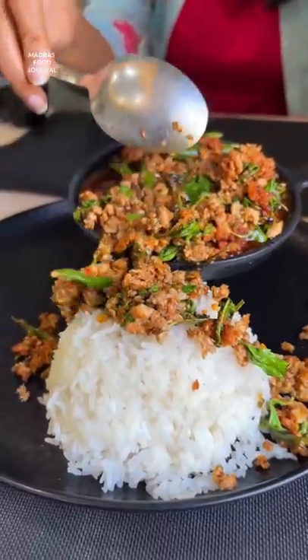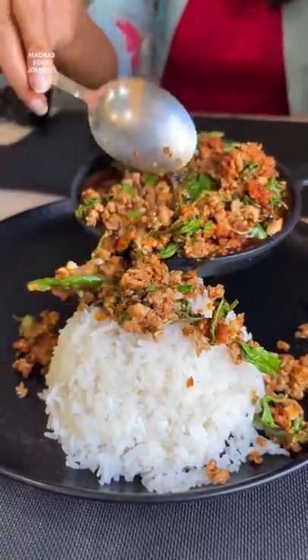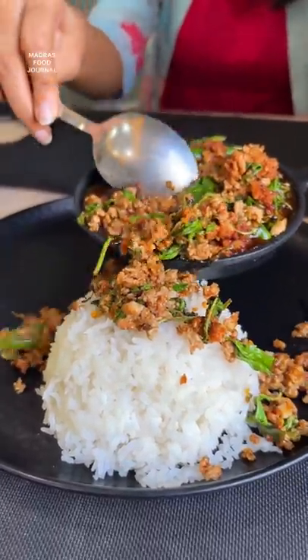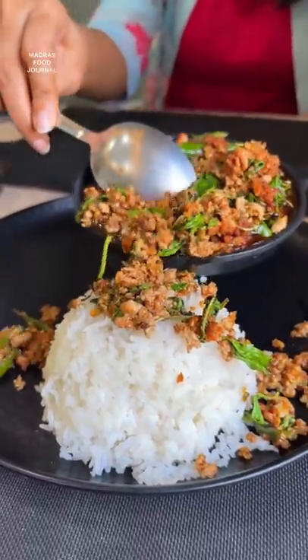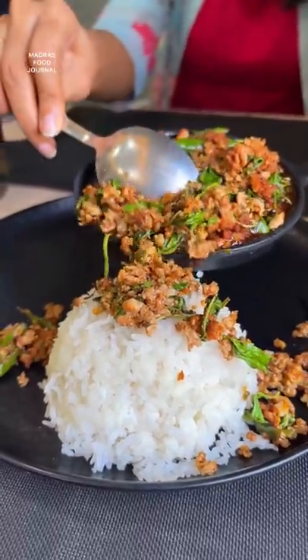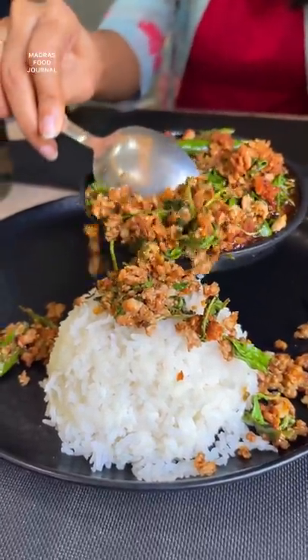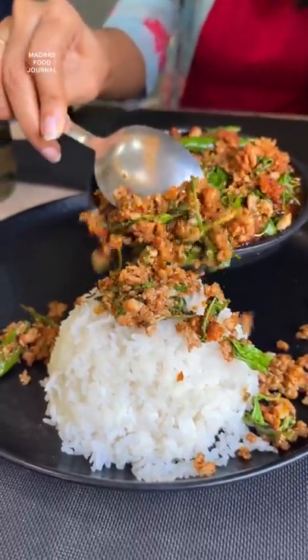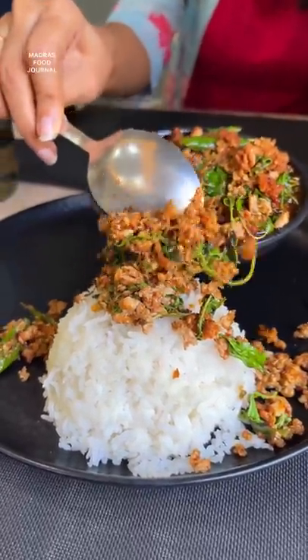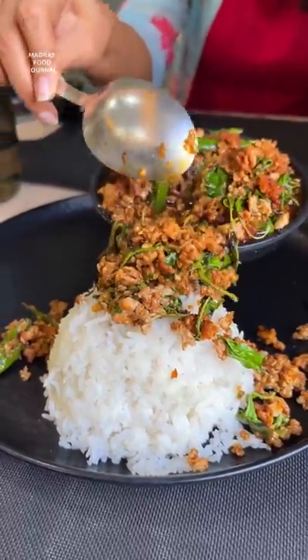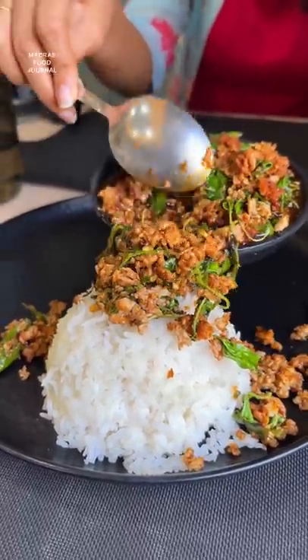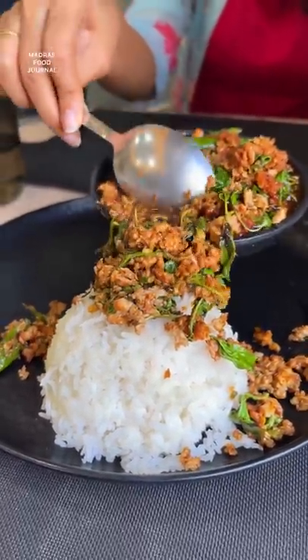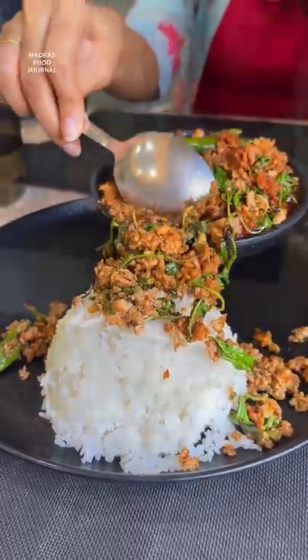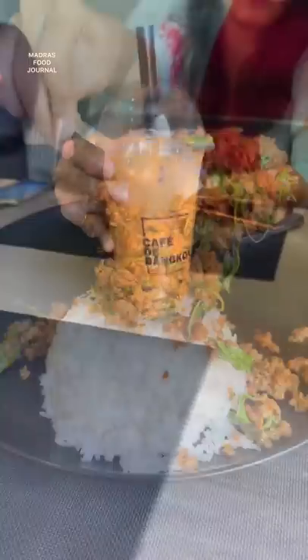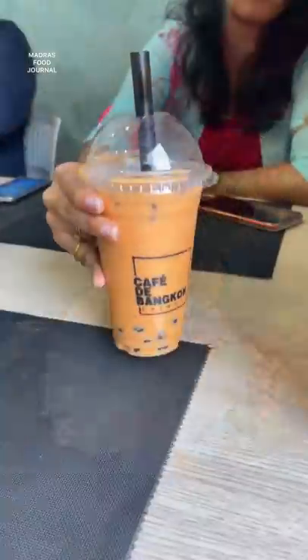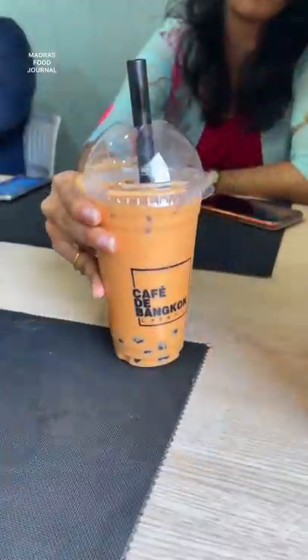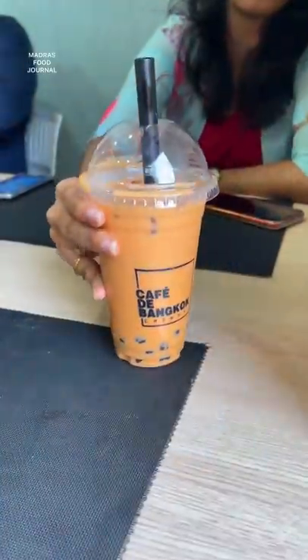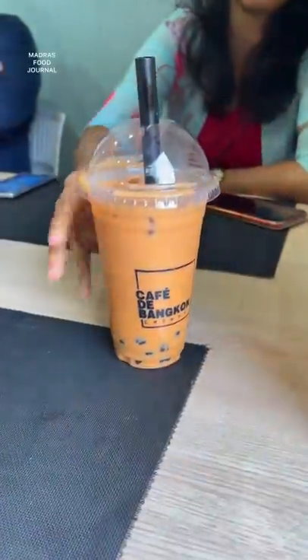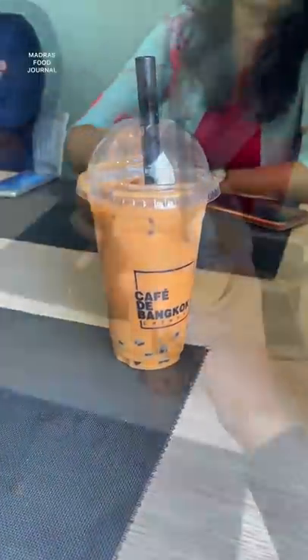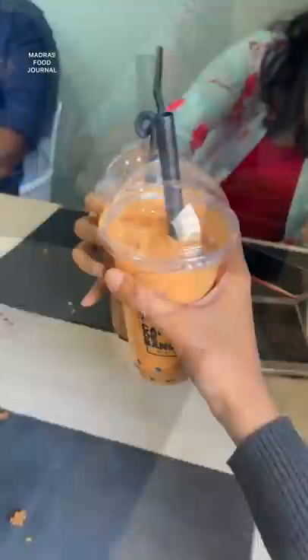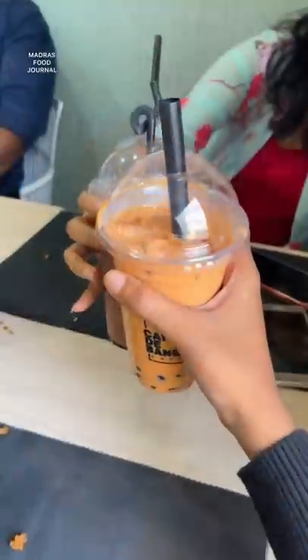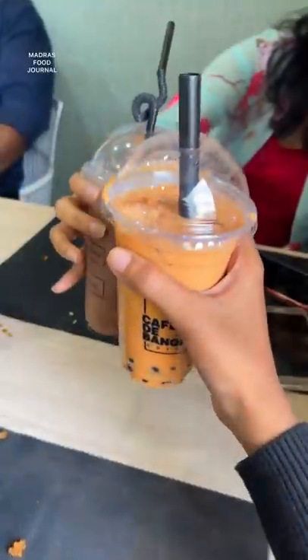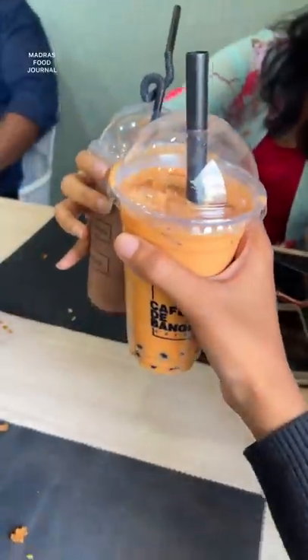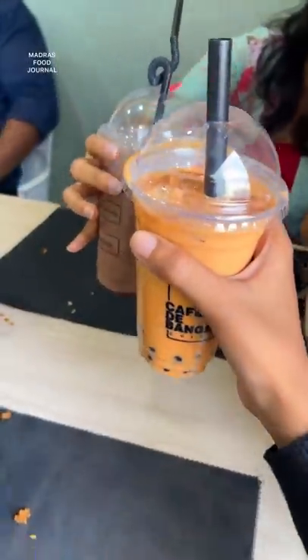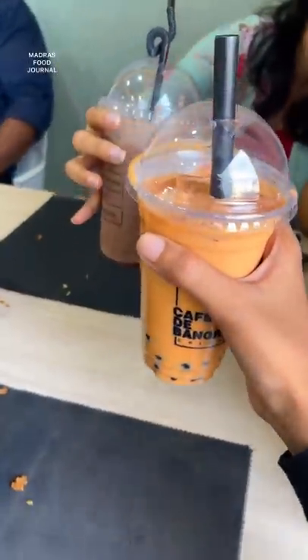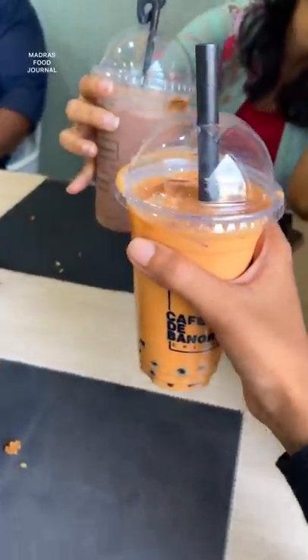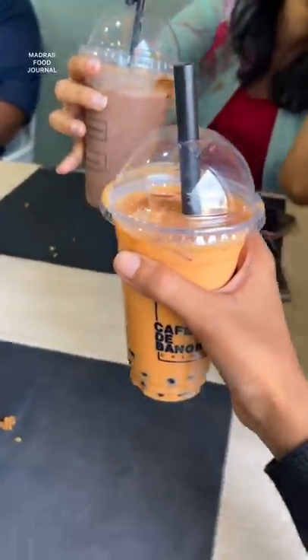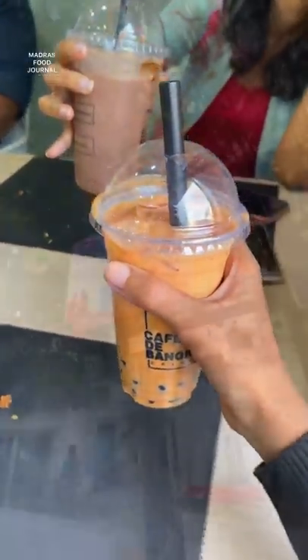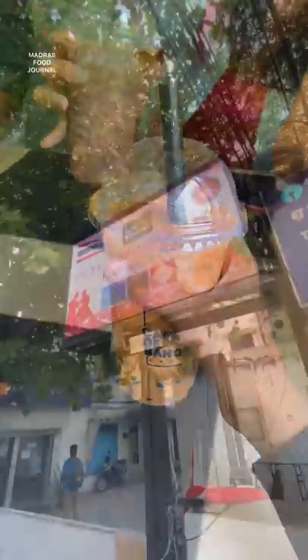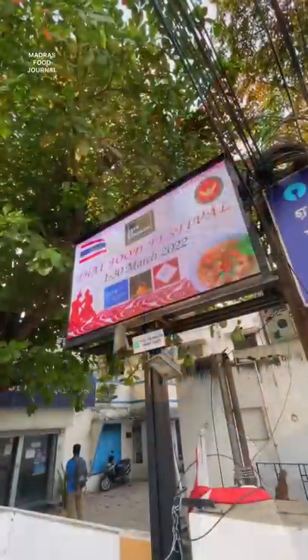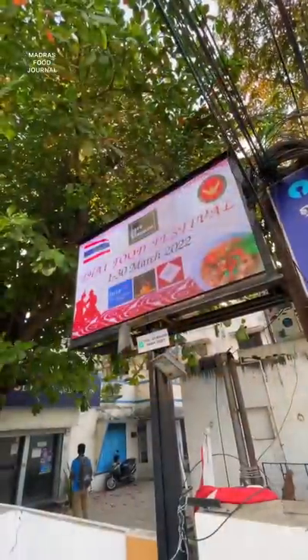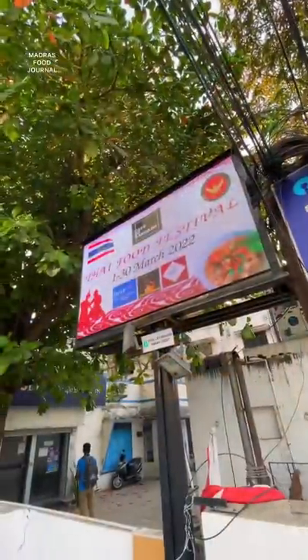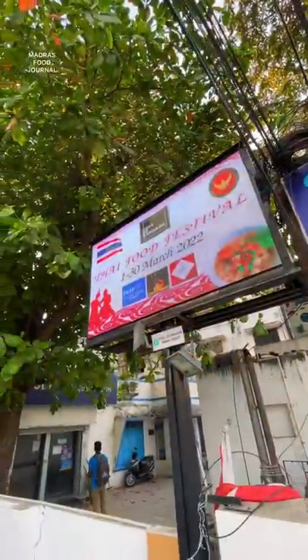In the beverages, Thai bubble tea and chocolate frappe. This is the Thai food festival.